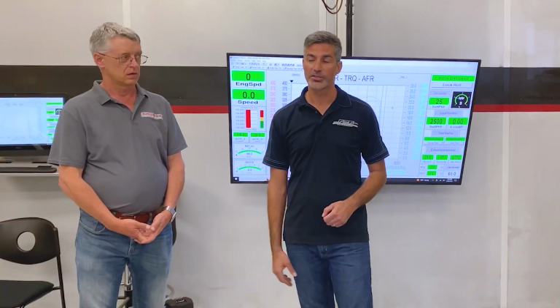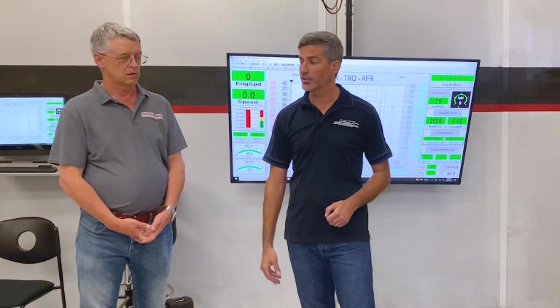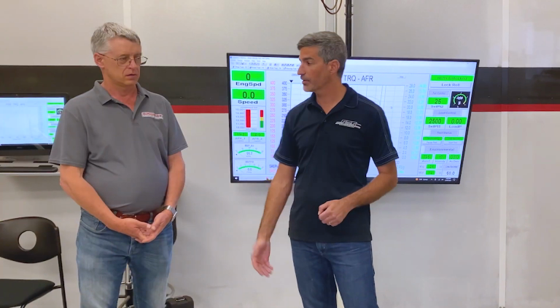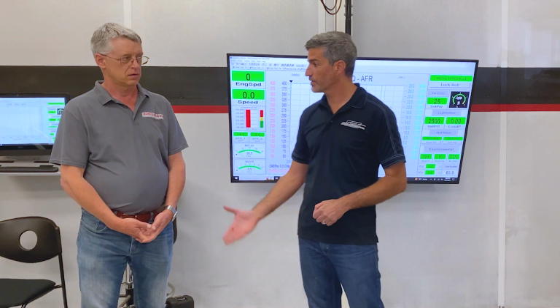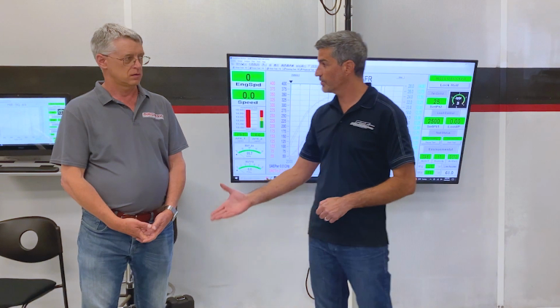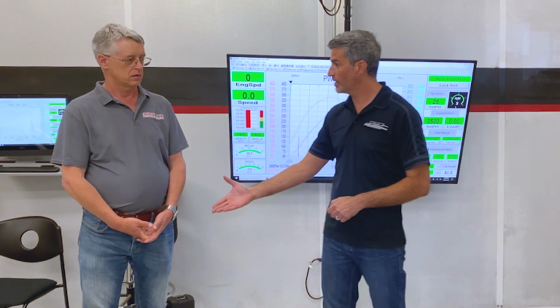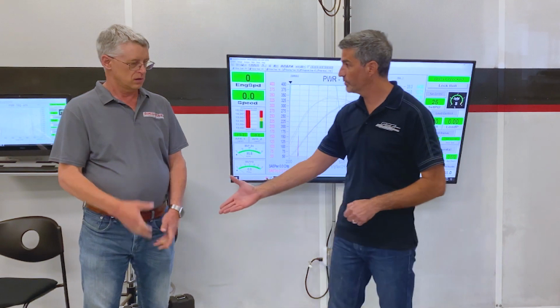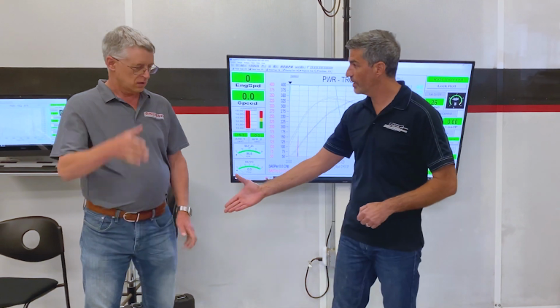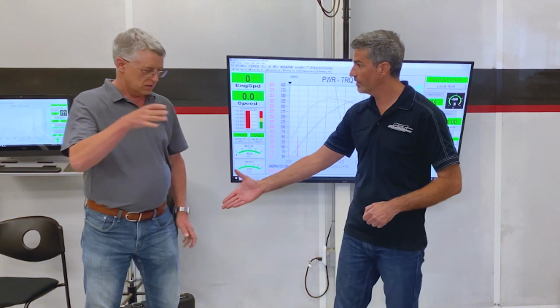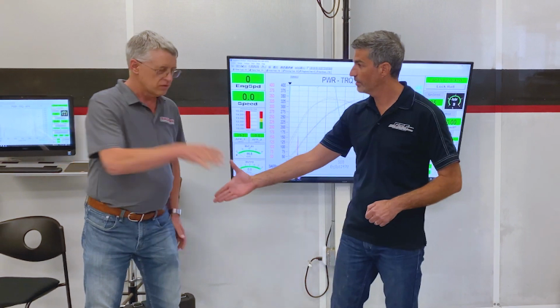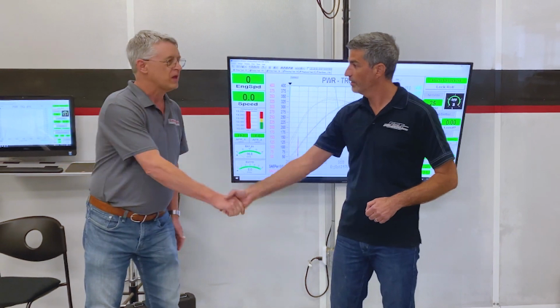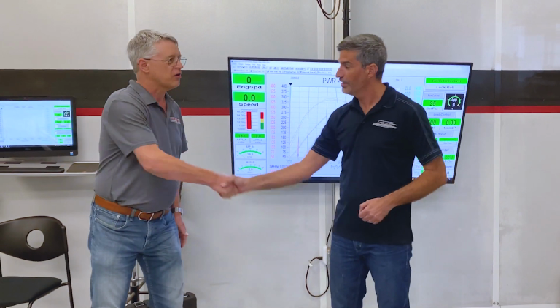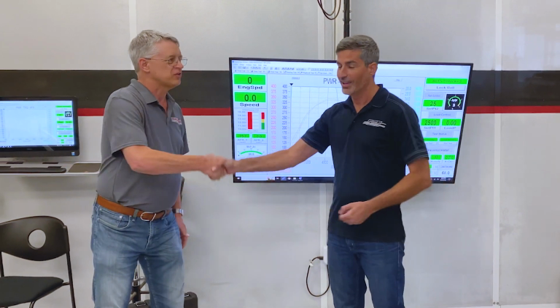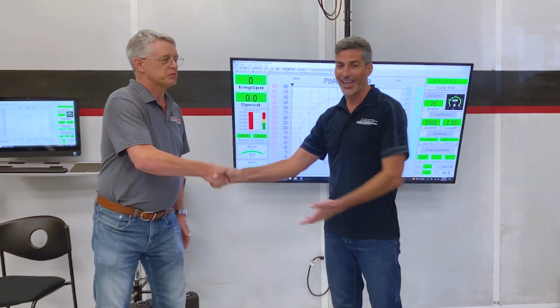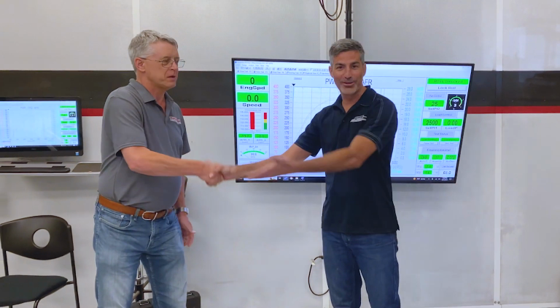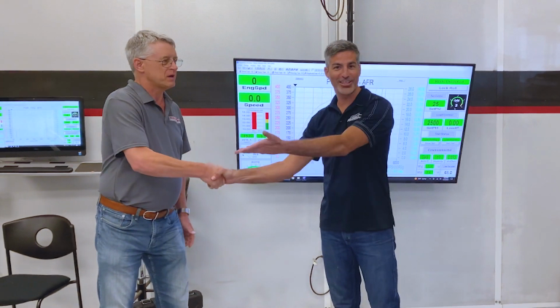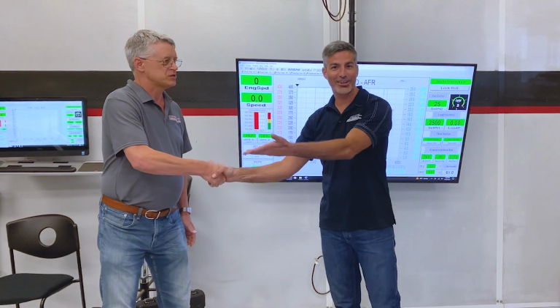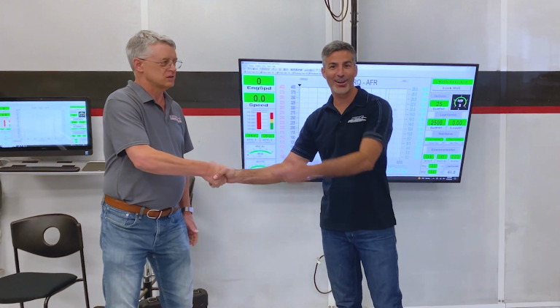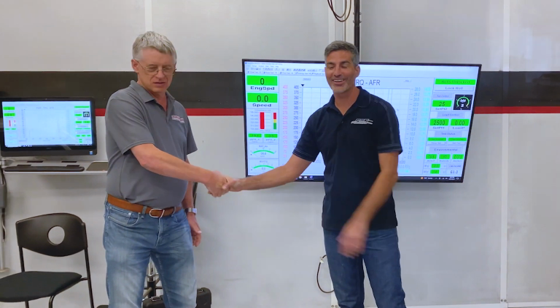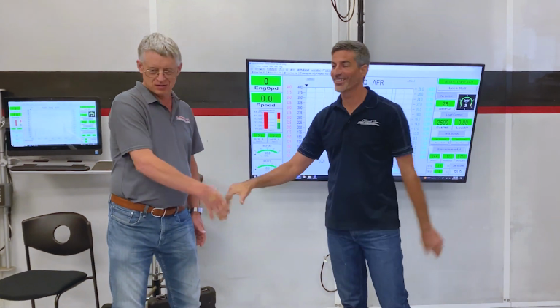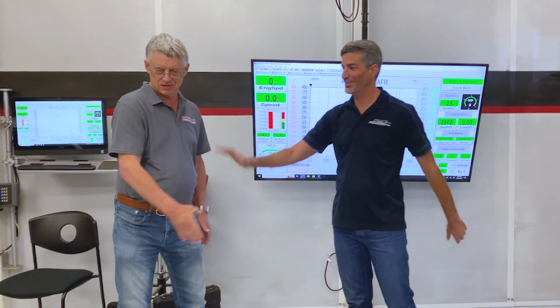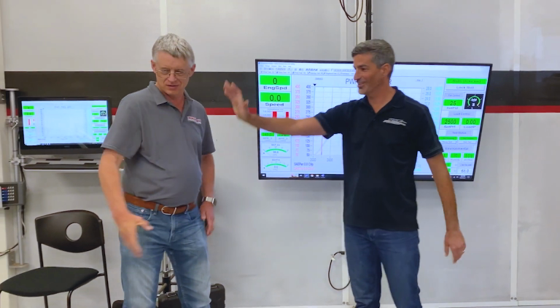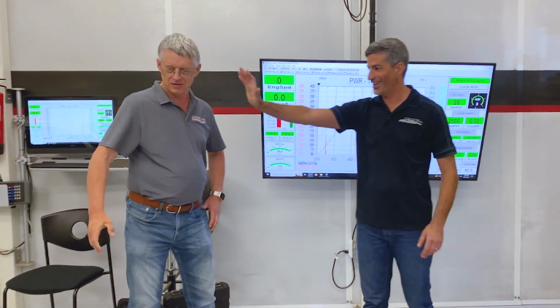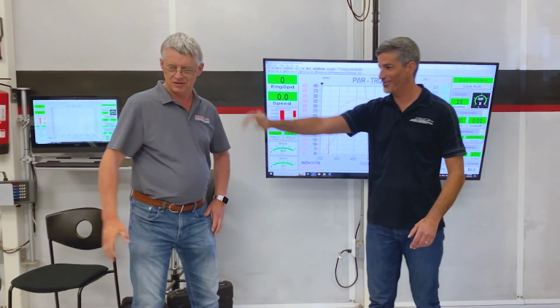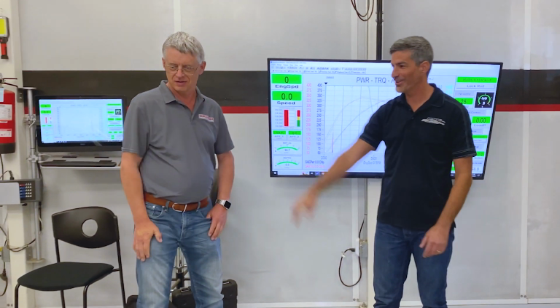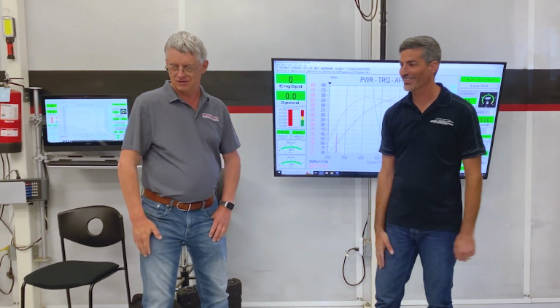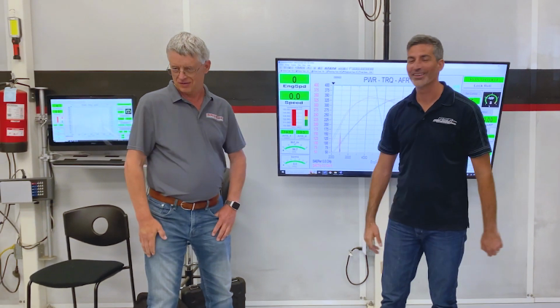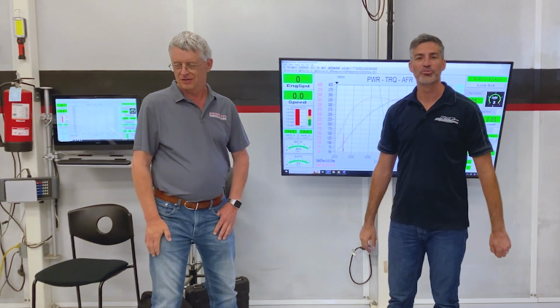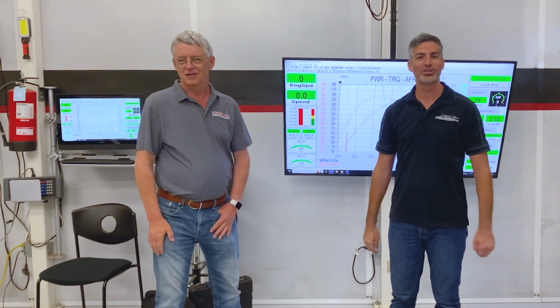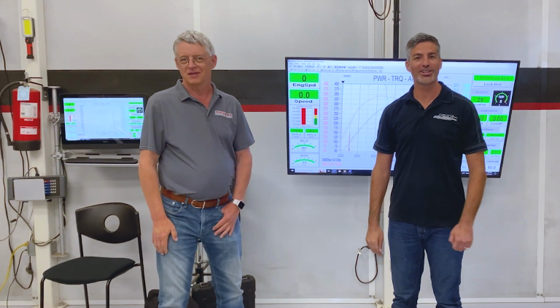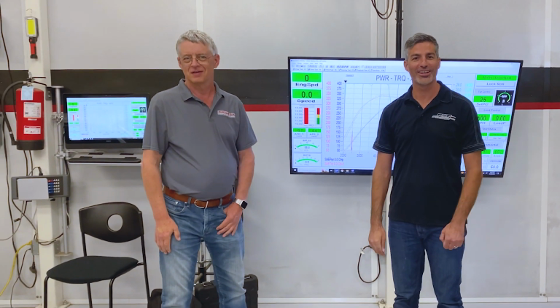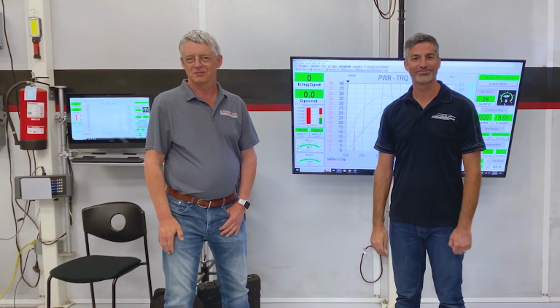Doug, thanks for your time today. Thank you, Chris. Henry's in the car — thanks a lot, Henry. Appreciate it.